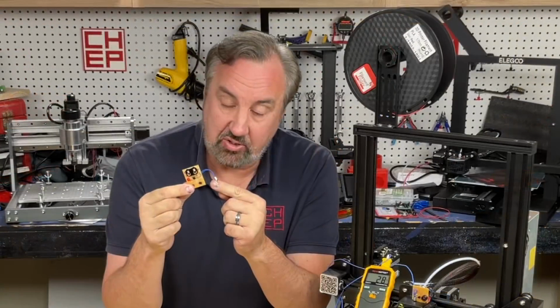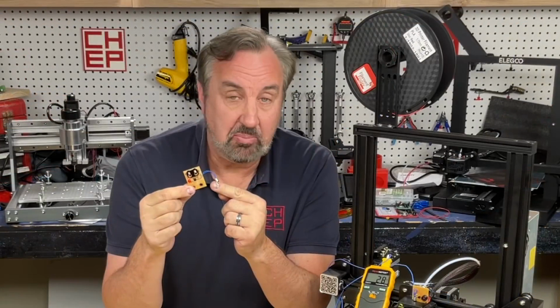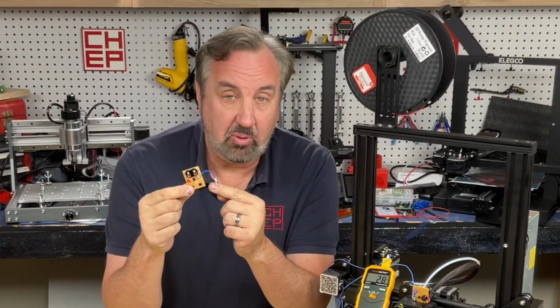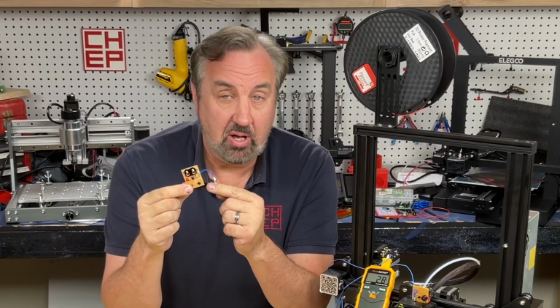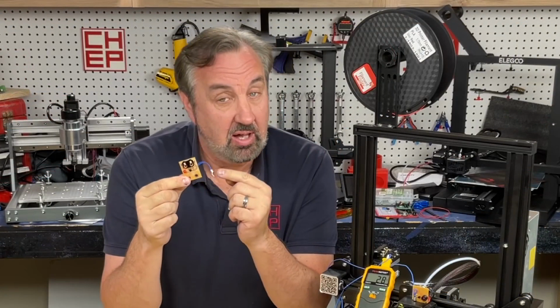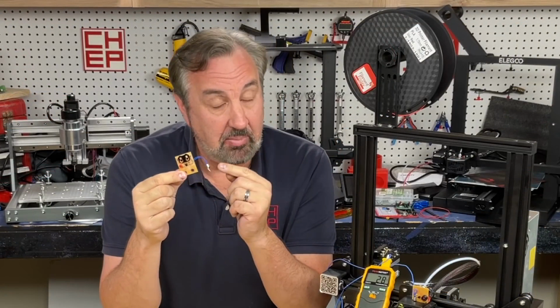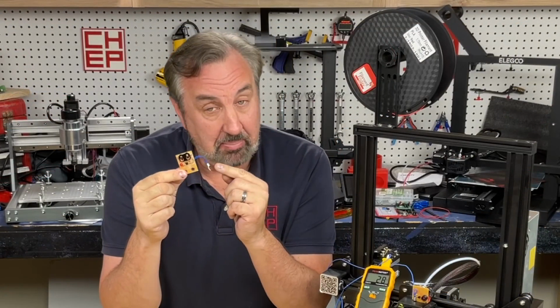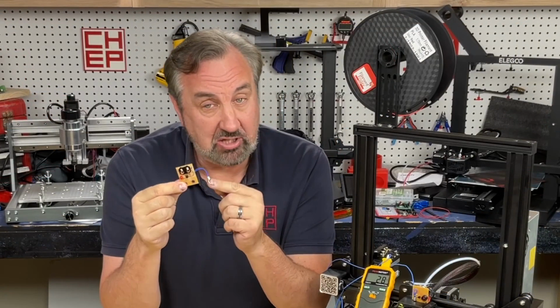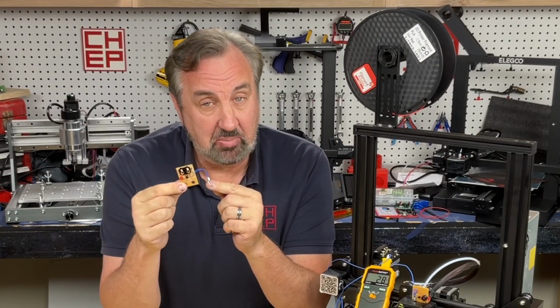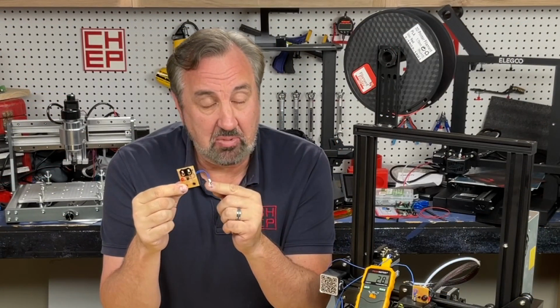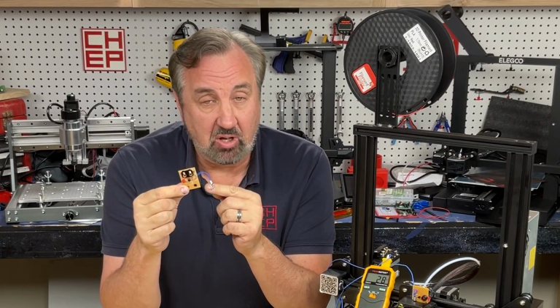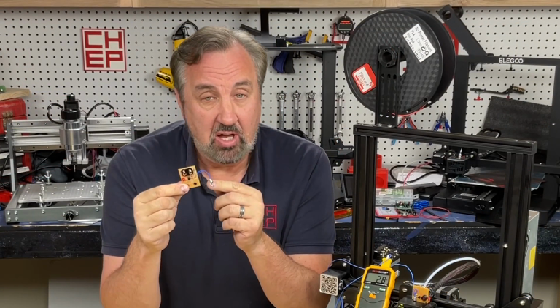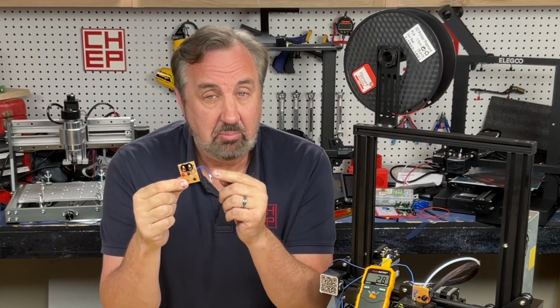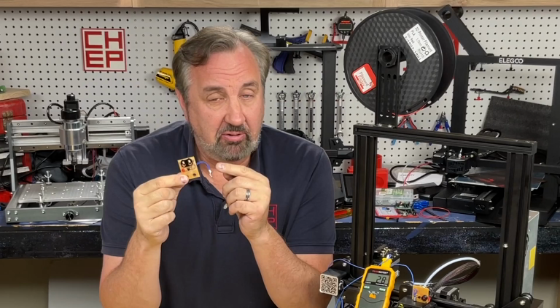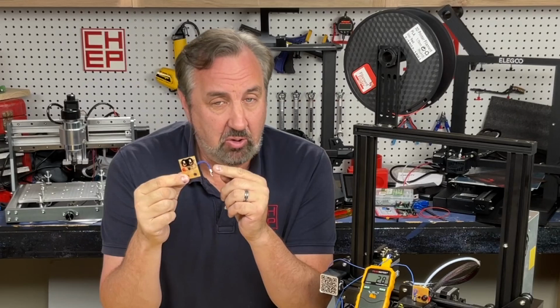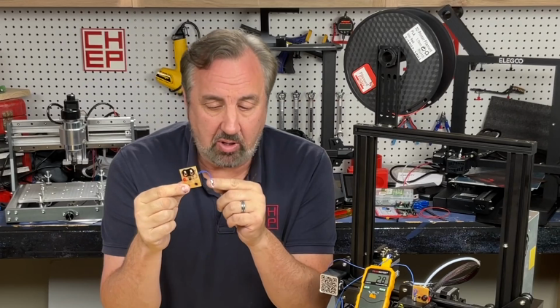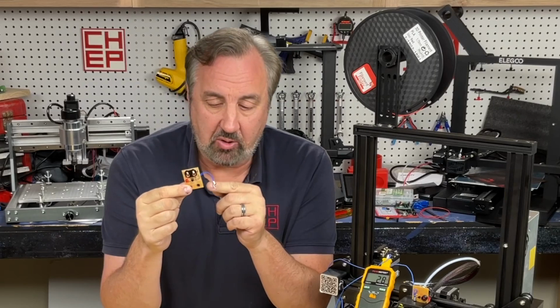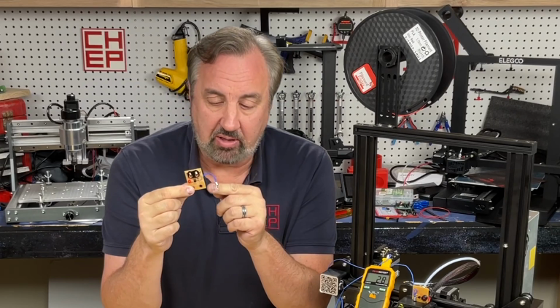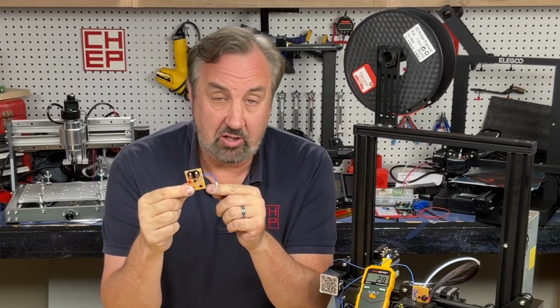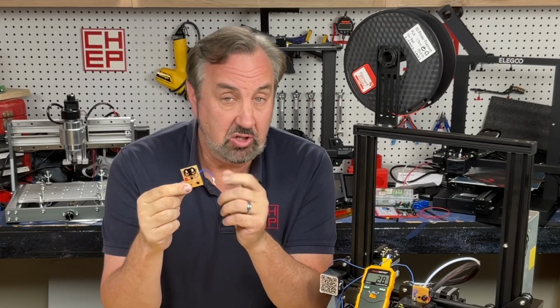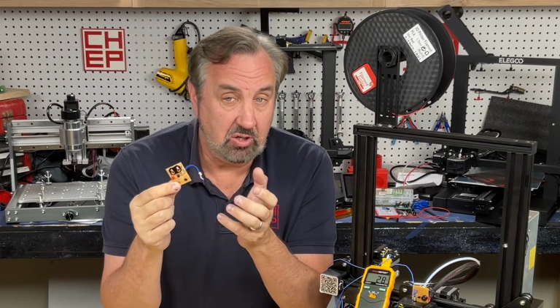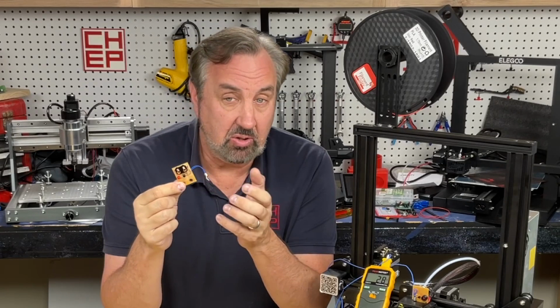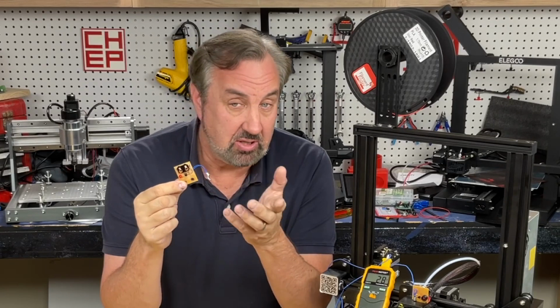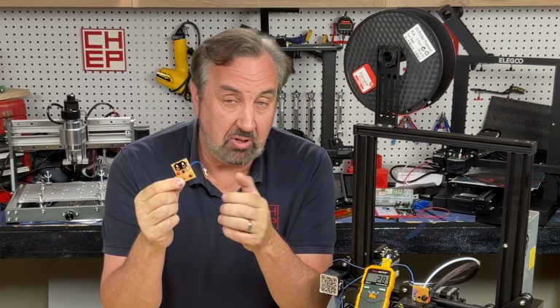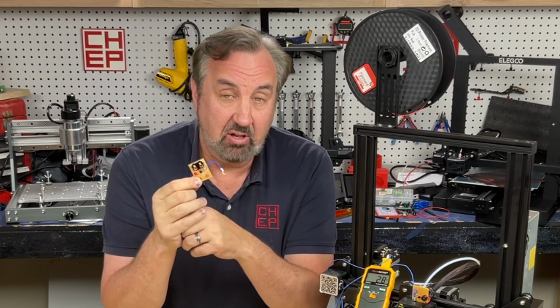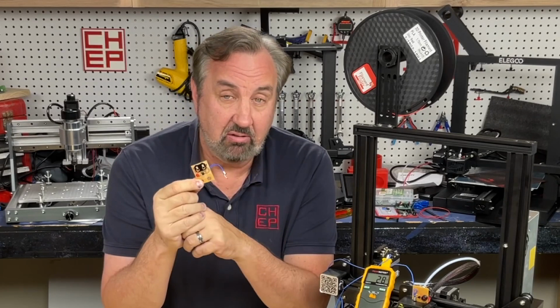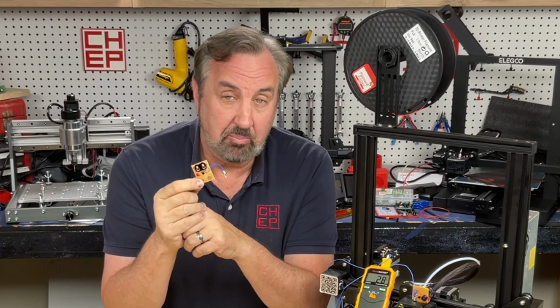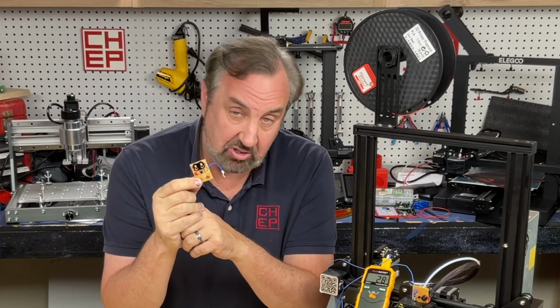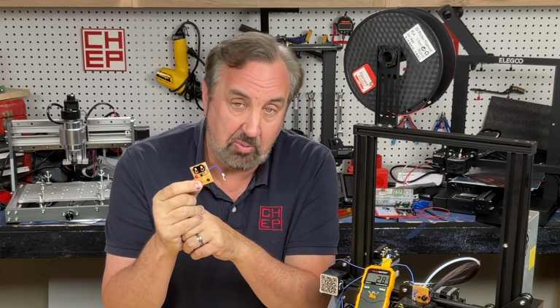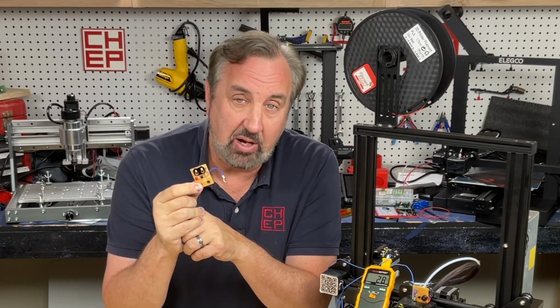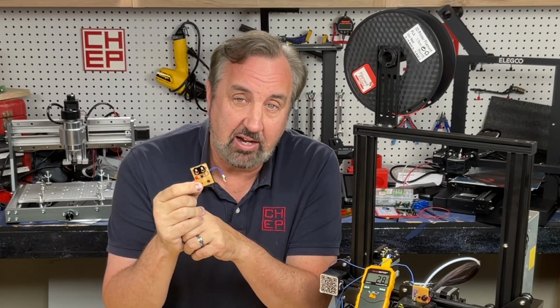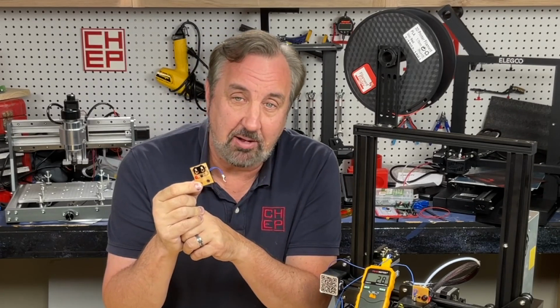And that's what this device indicated, because it stayed powered while the rest of the machine — including the fan — was shut off. I created the circuit board on my PCB mill, but if you want to create this you could do it simply through PCBWay.com.